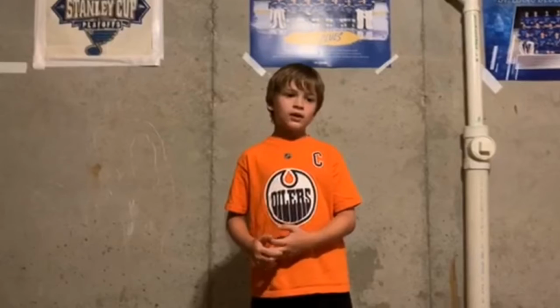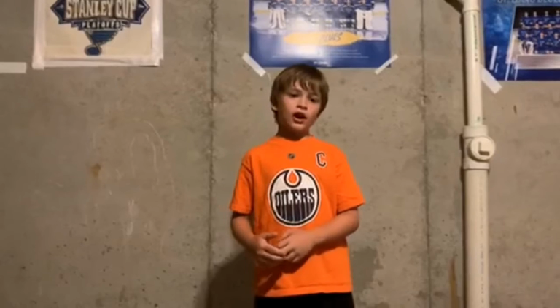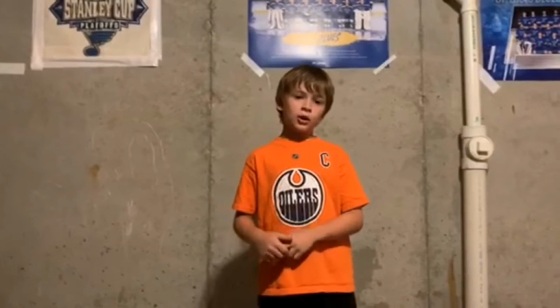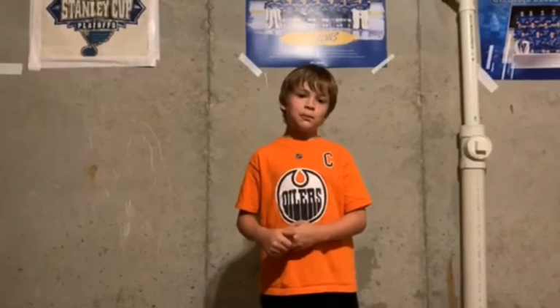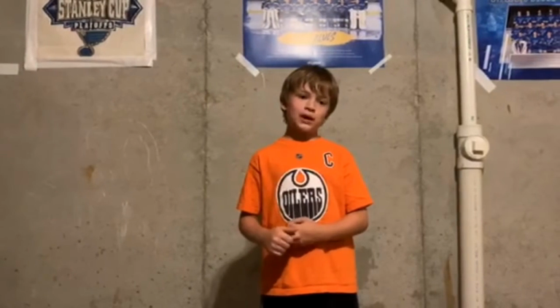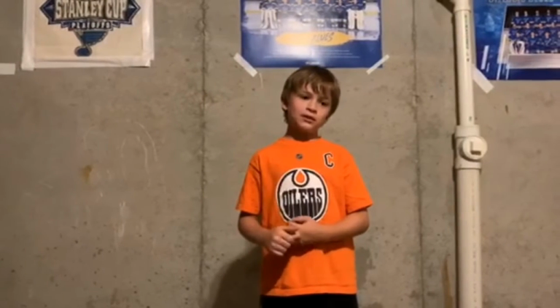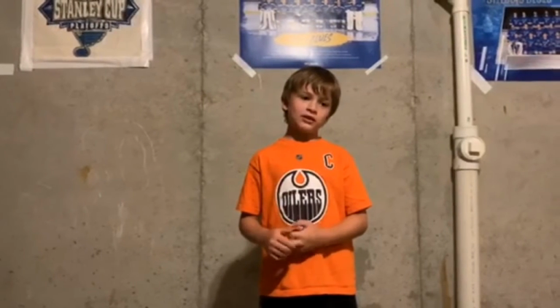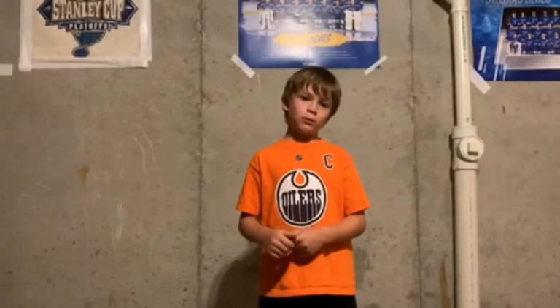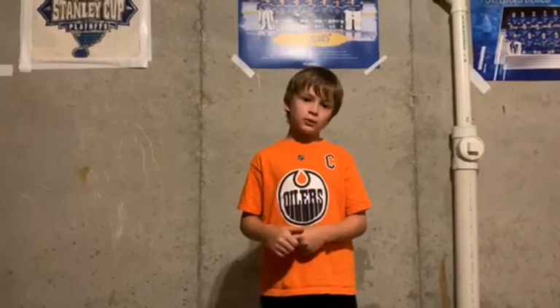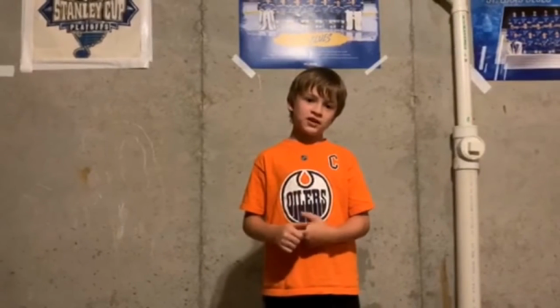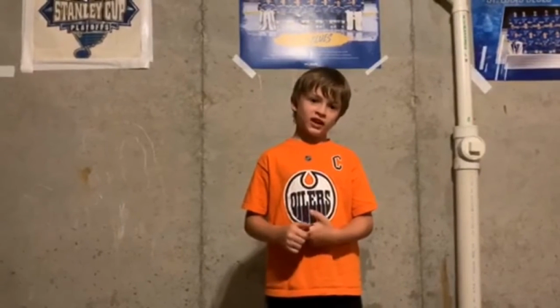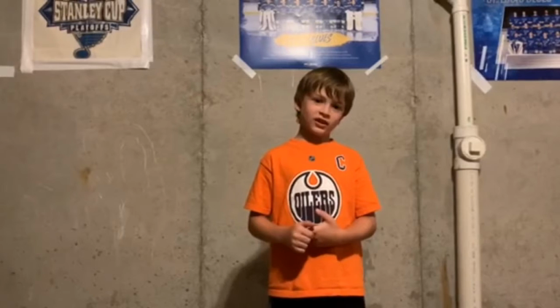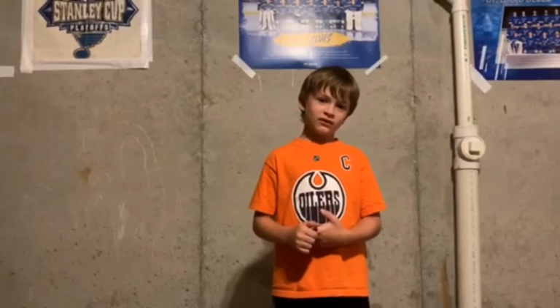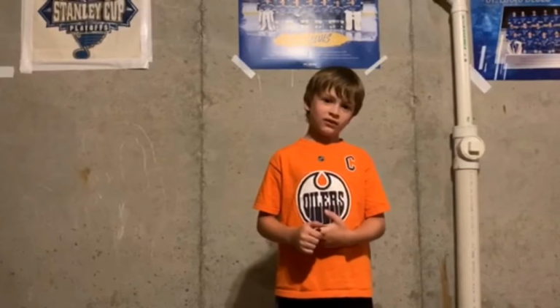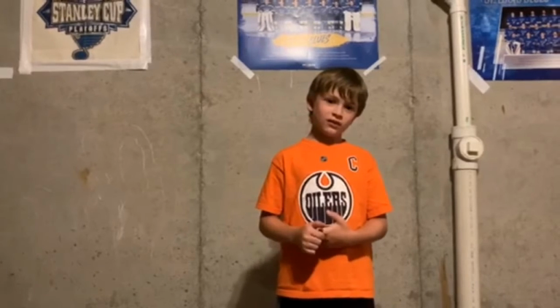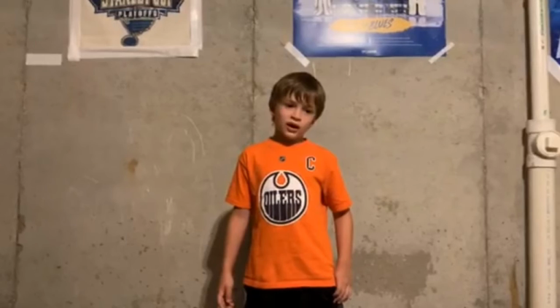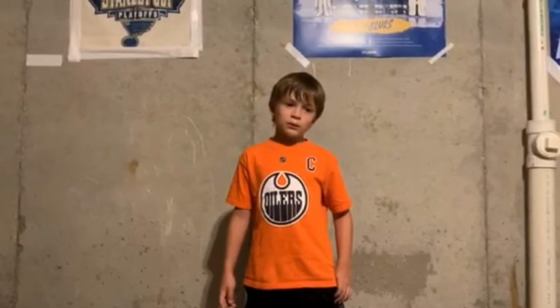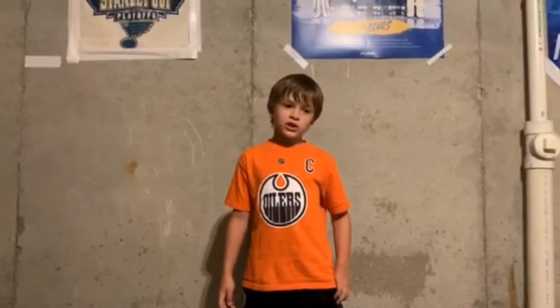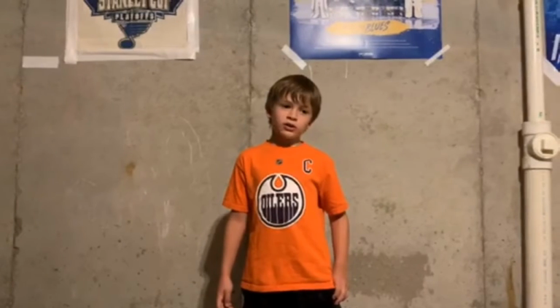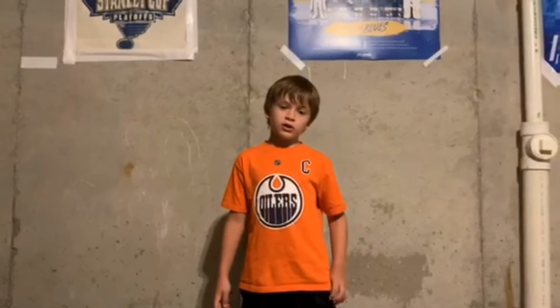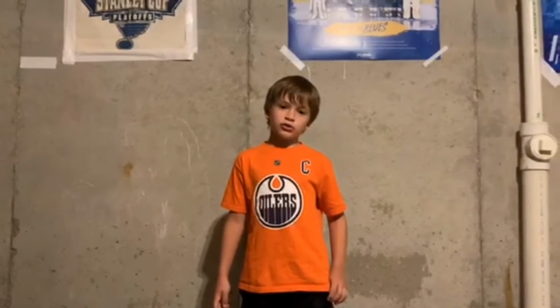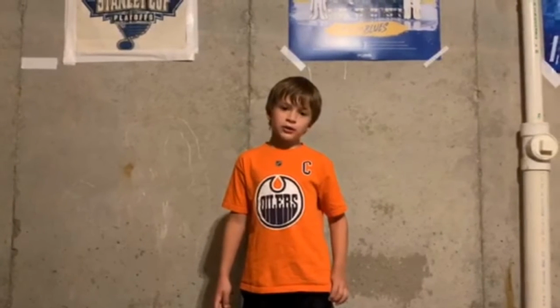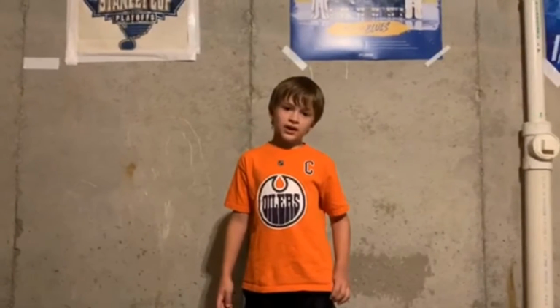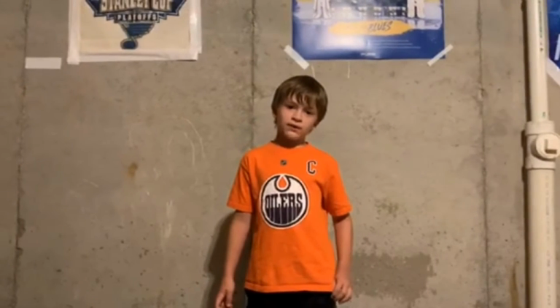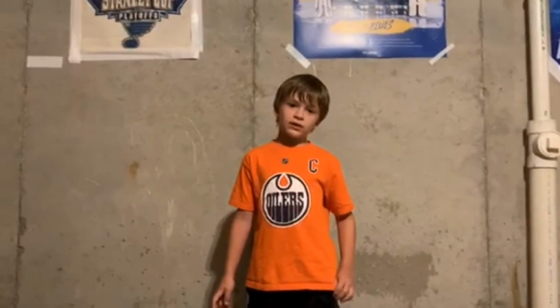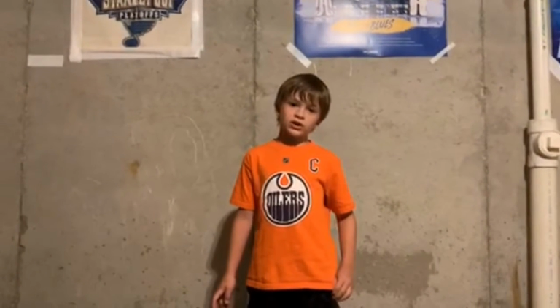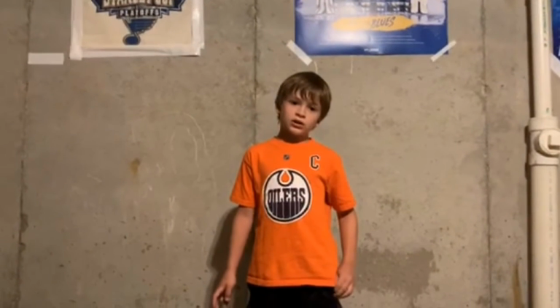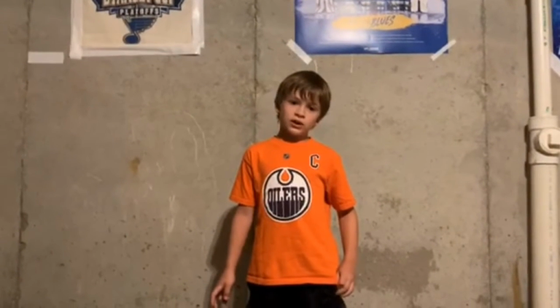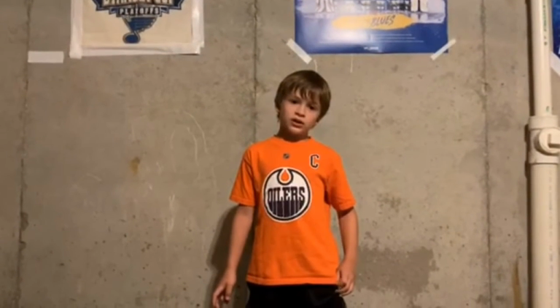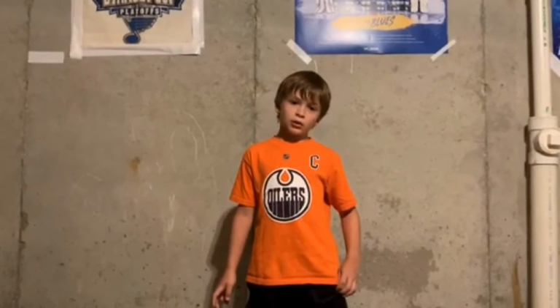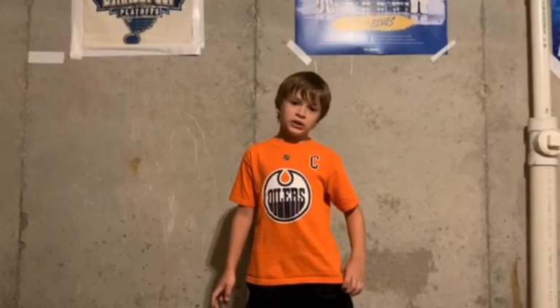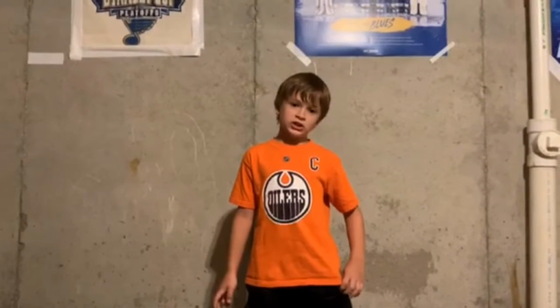Hello, my name is Eason. Welcome to the Ice Life. I'll be showing you three of my favorite ways to help me shoot.